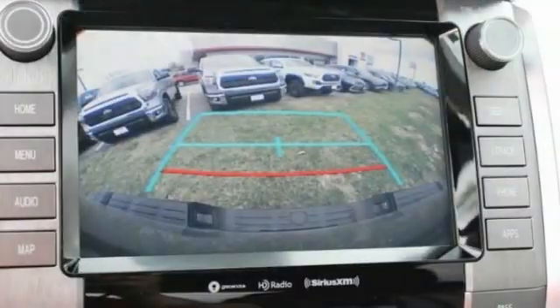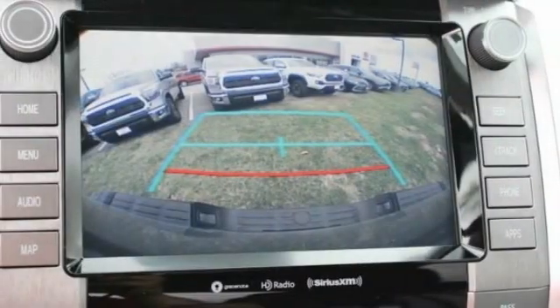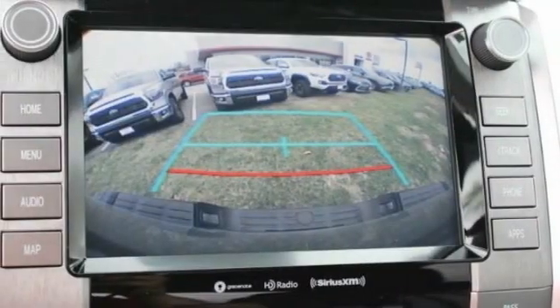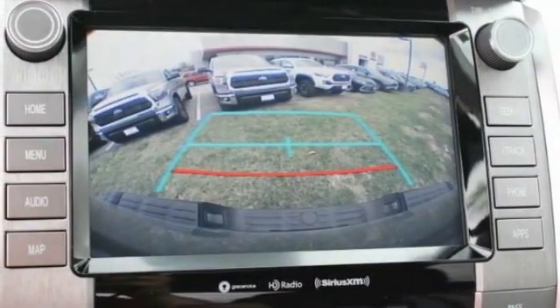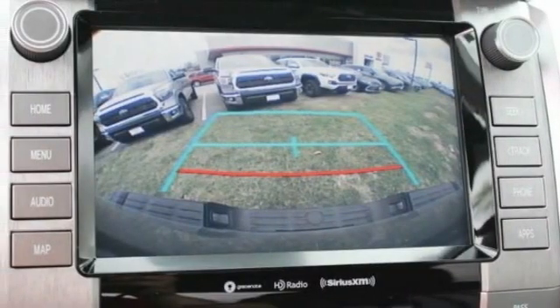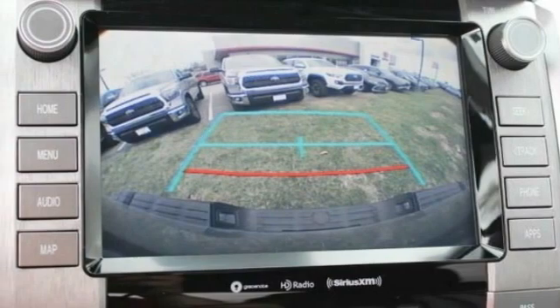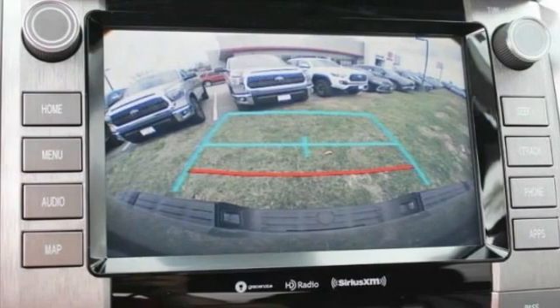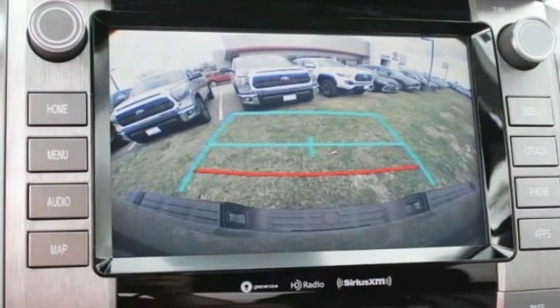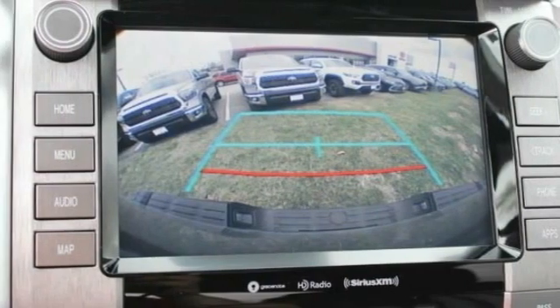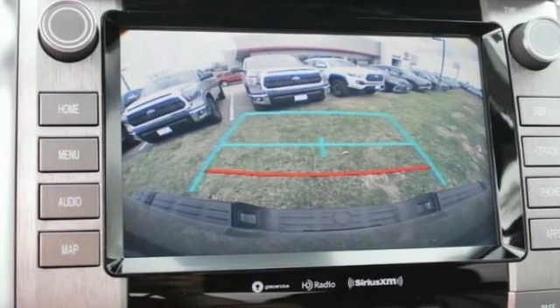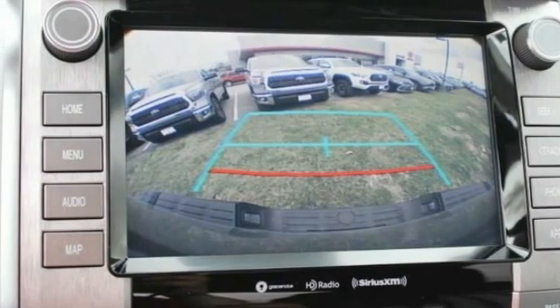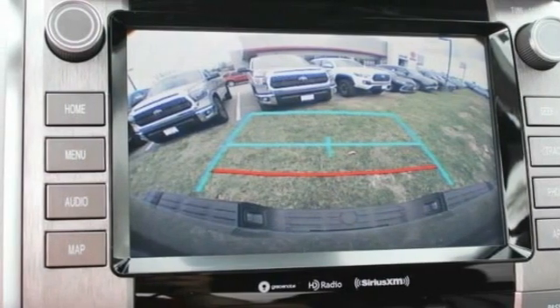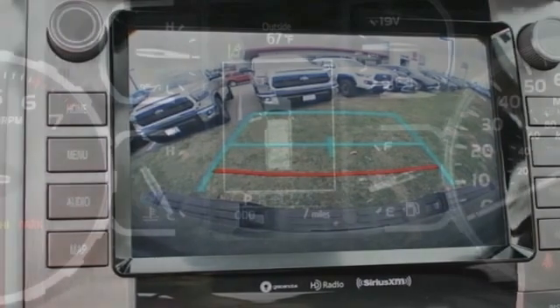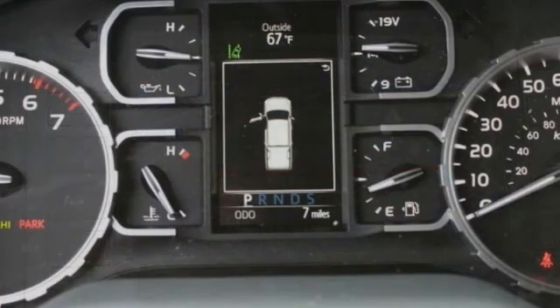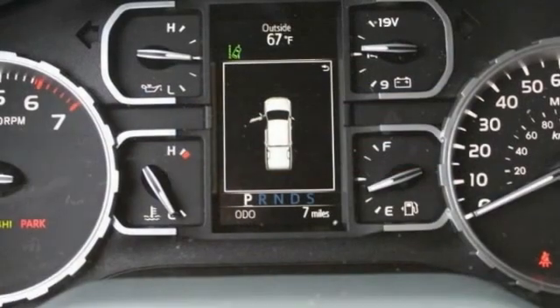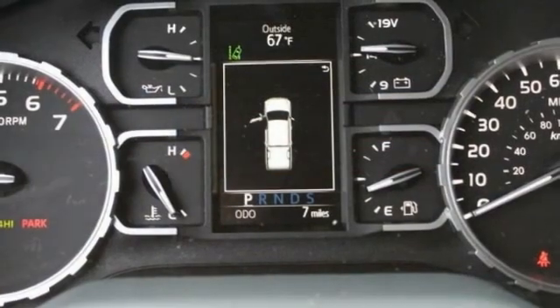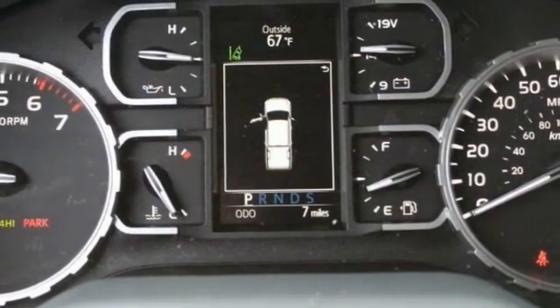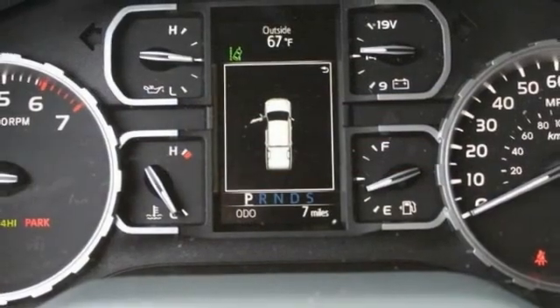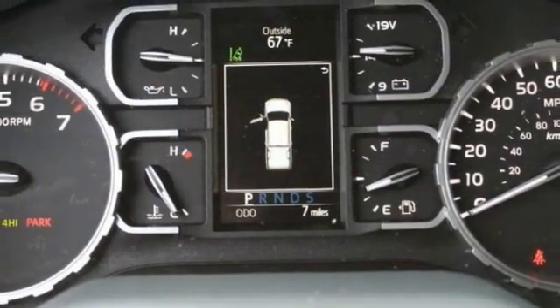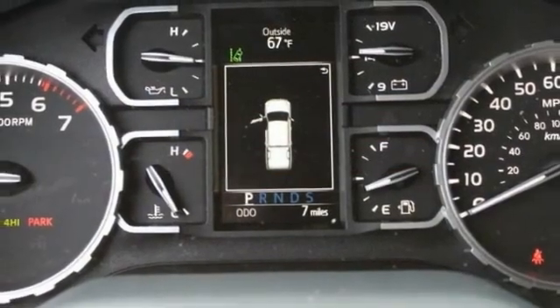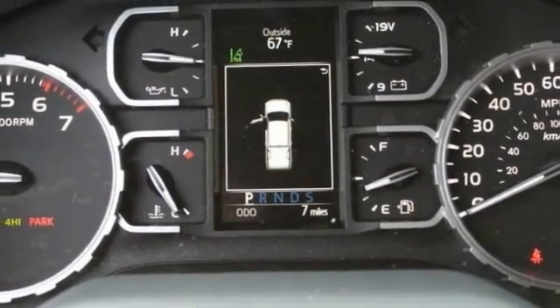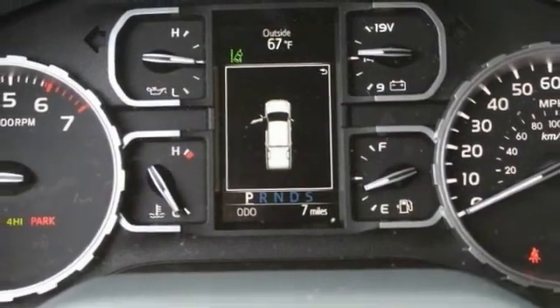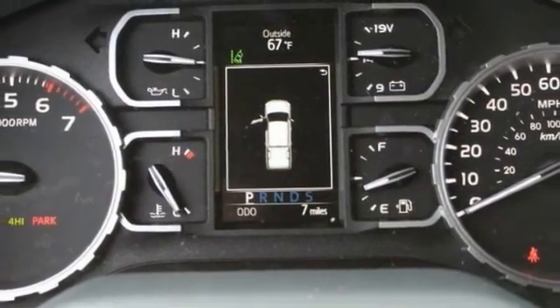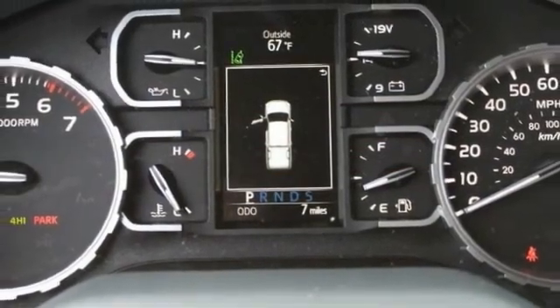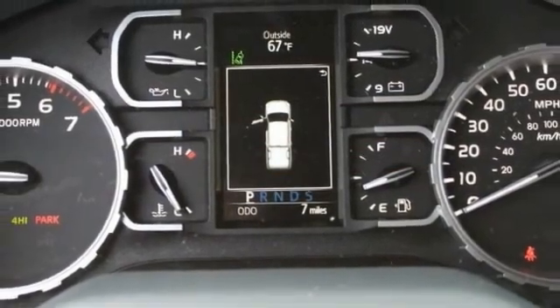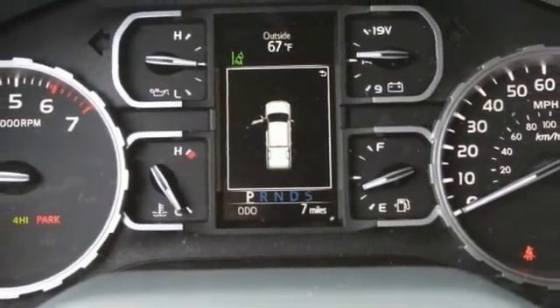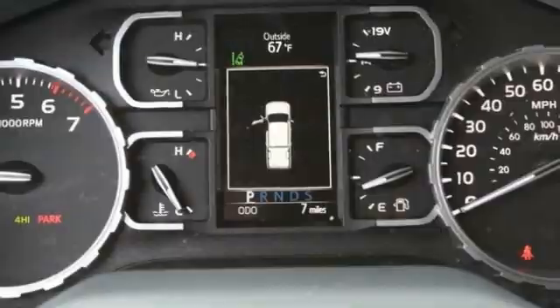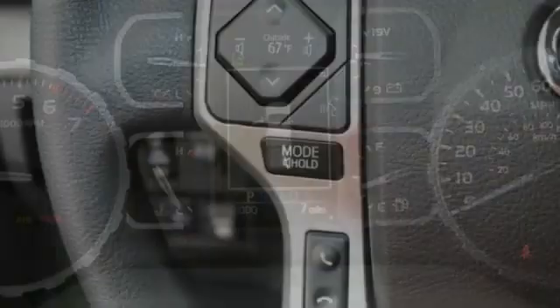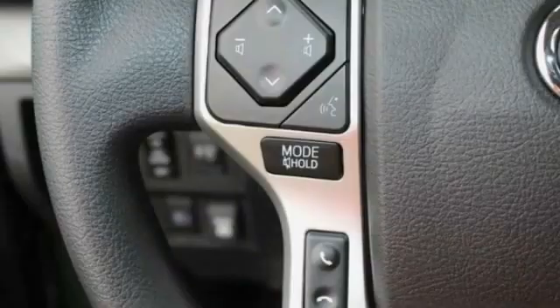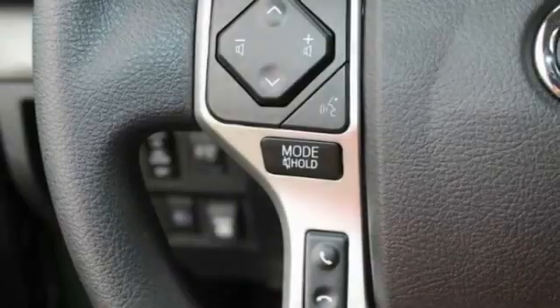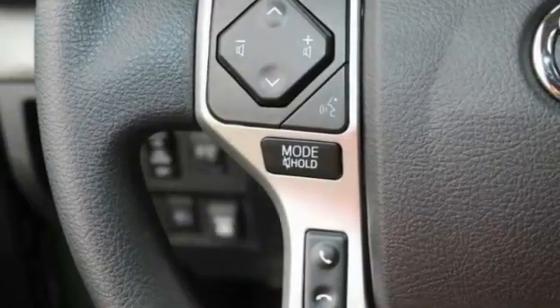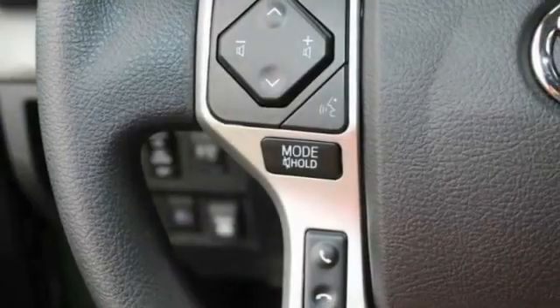Here are some of this vehicle's great options: tire pressure monitor, four-wheel drive, tow hitch, heated mirrors, and brake assist.